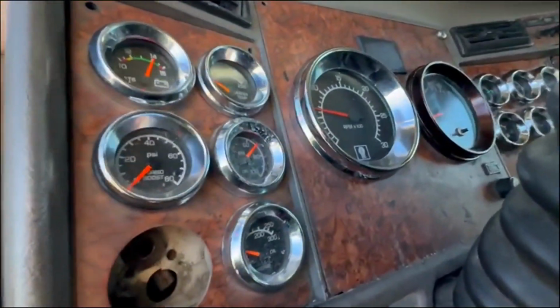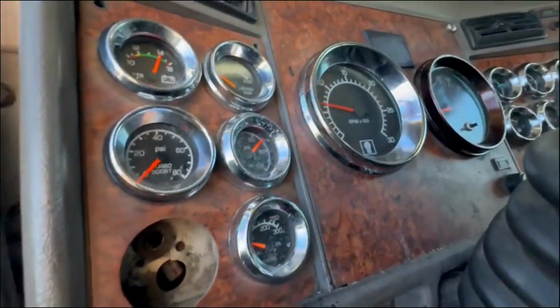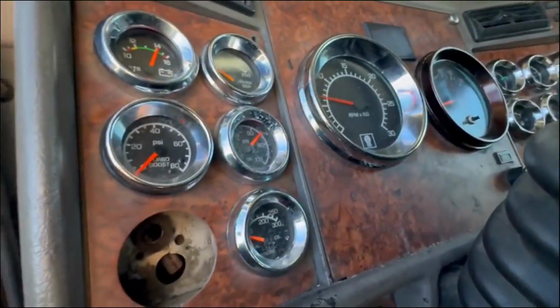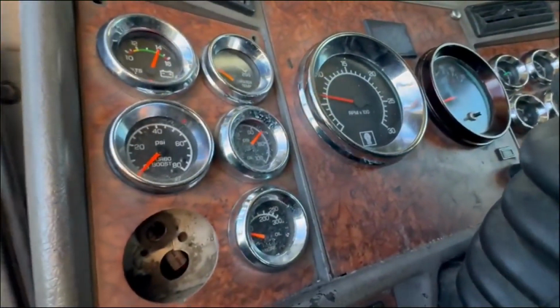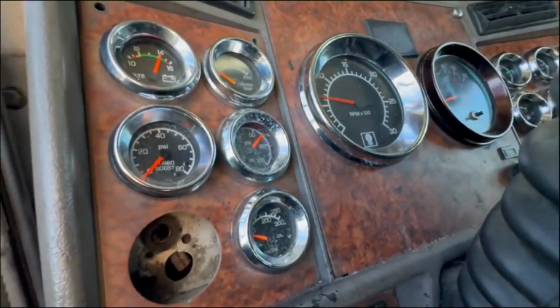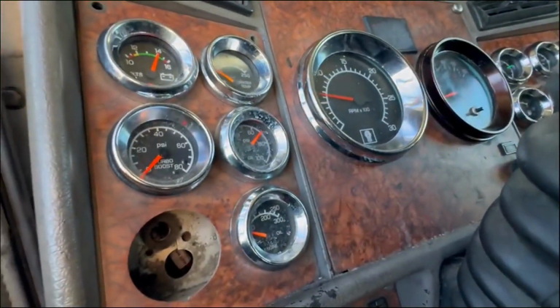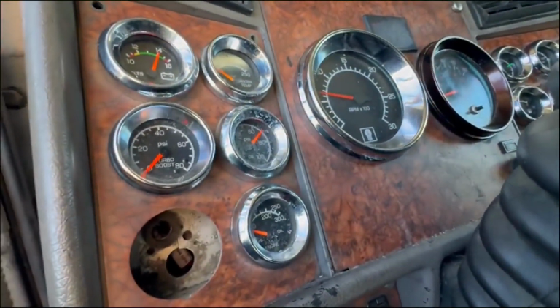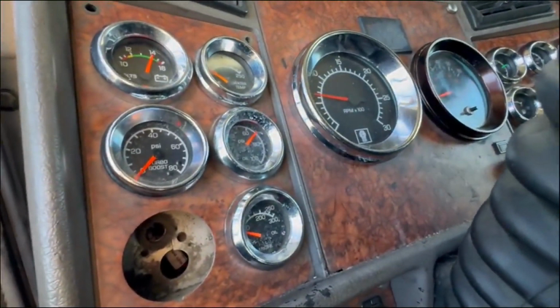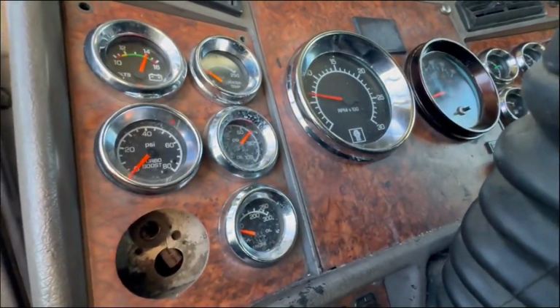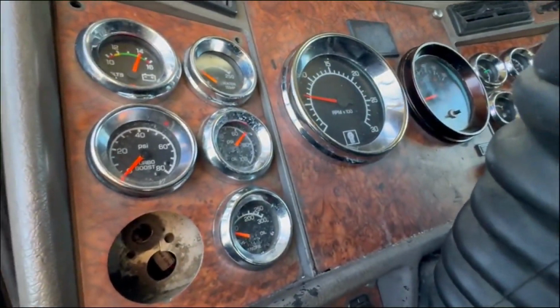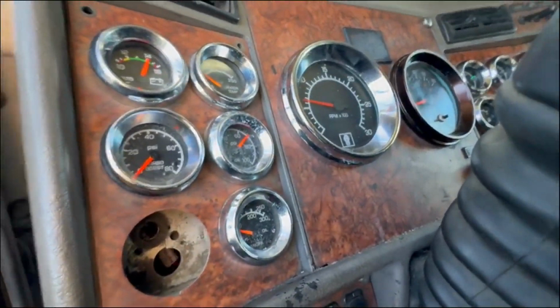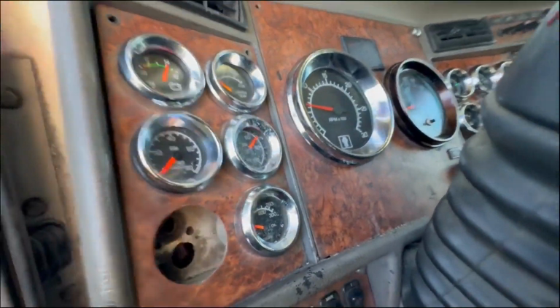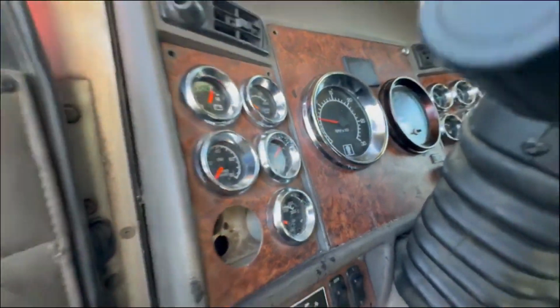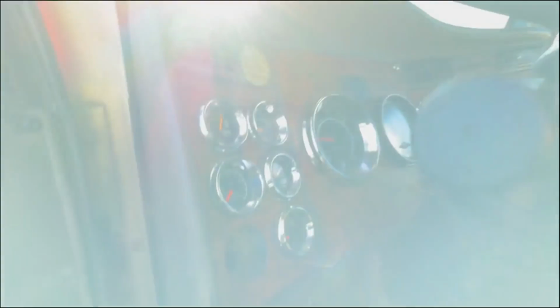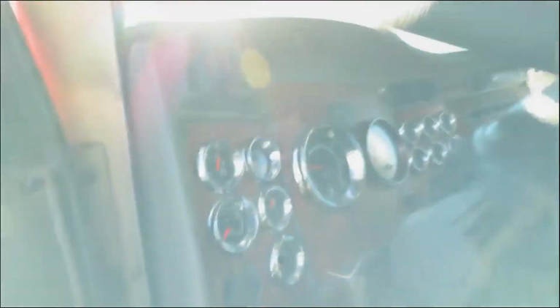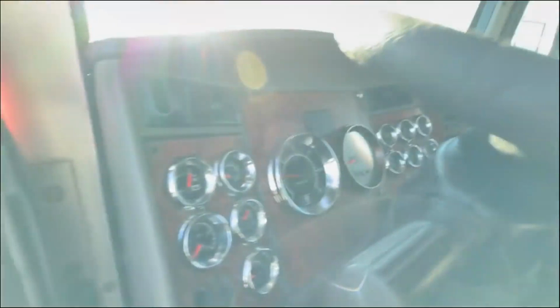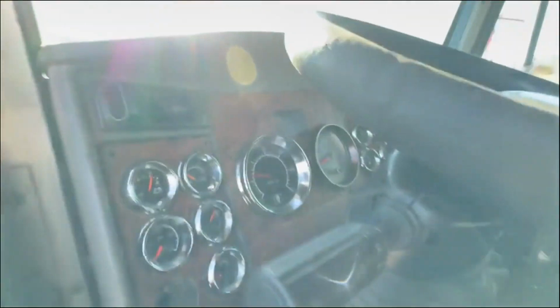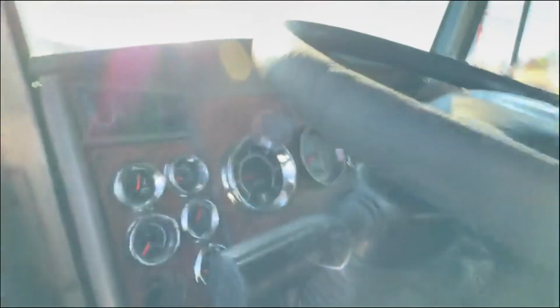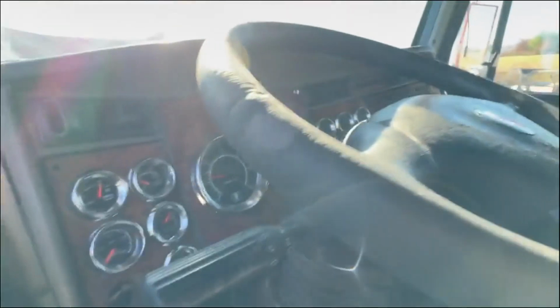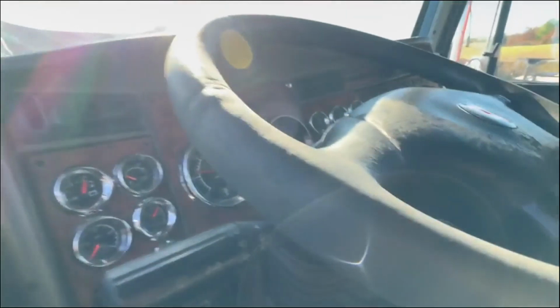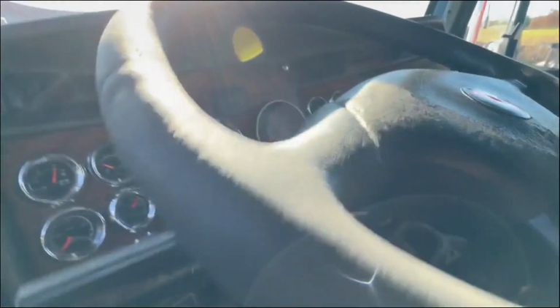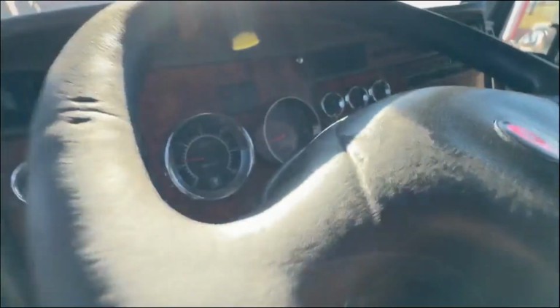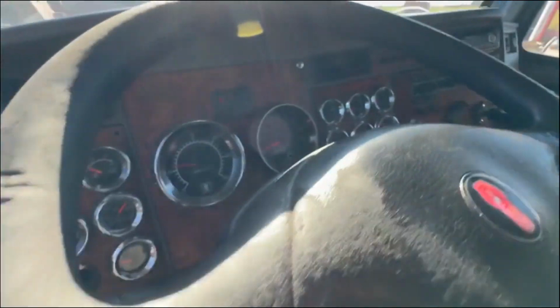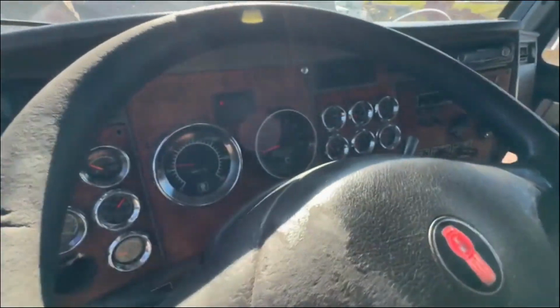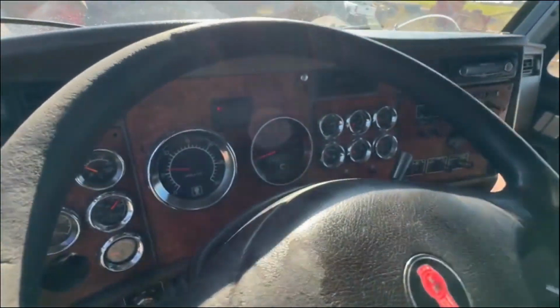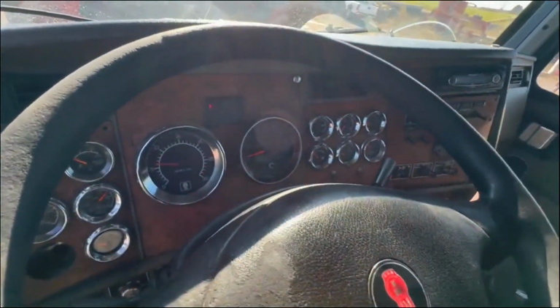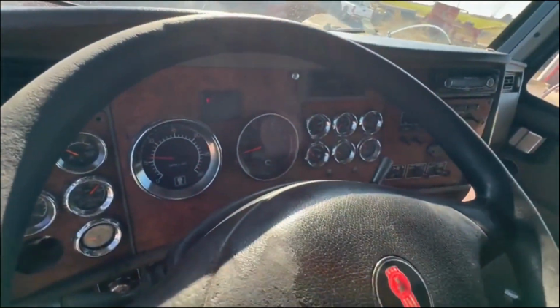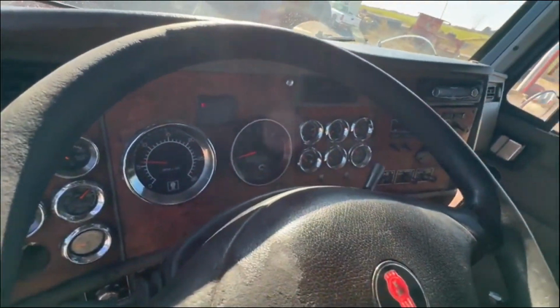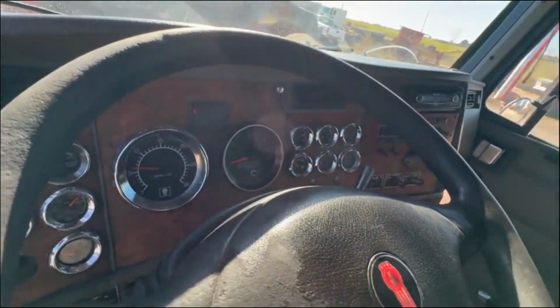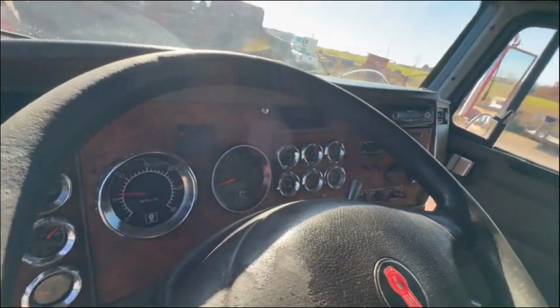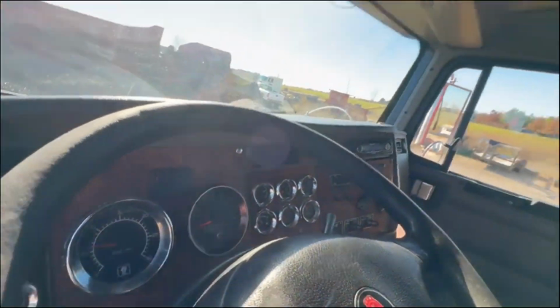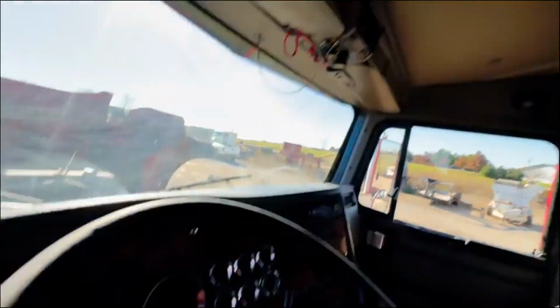Oil pressure at 75, no check engine lights.